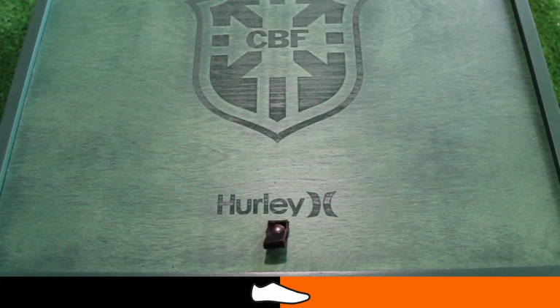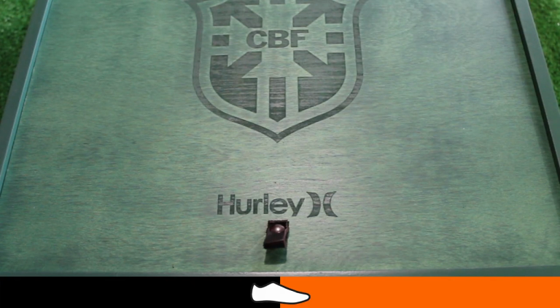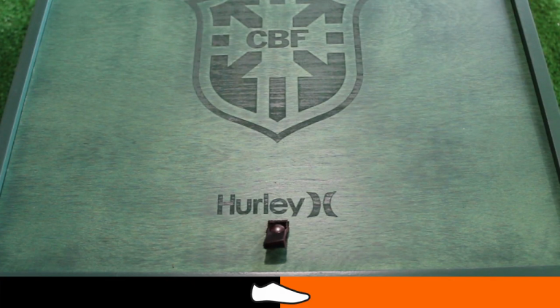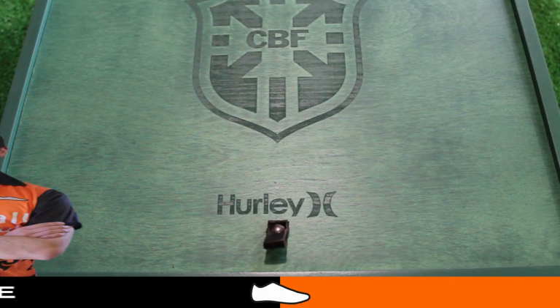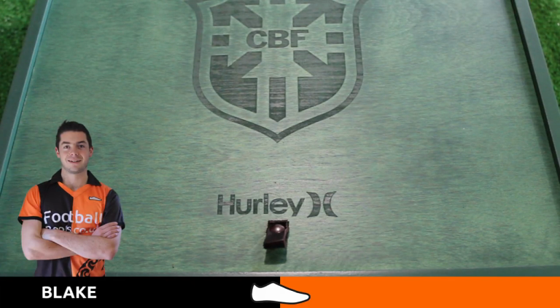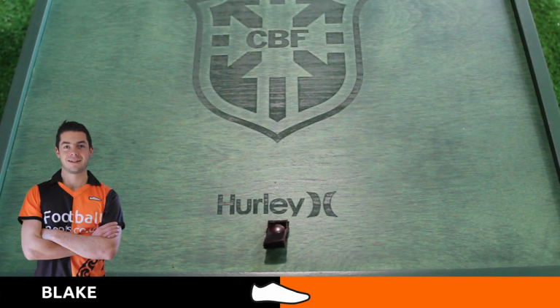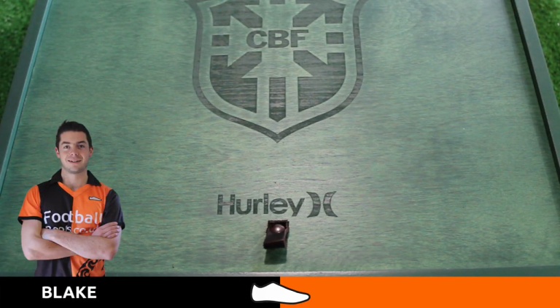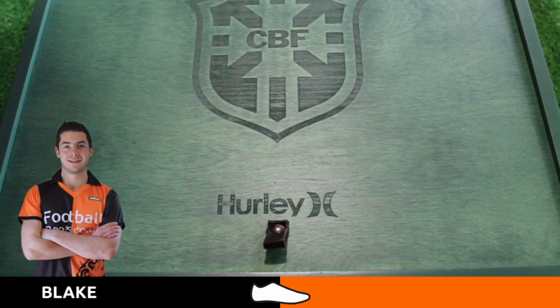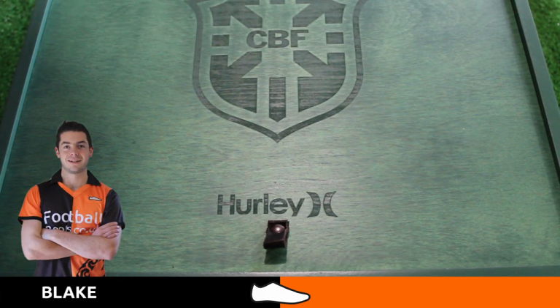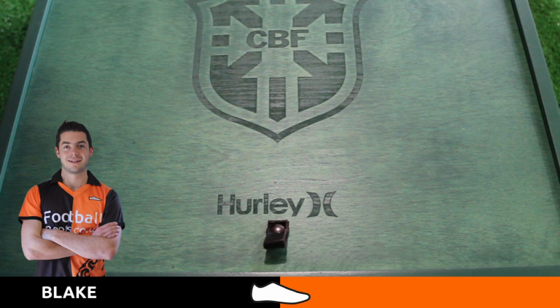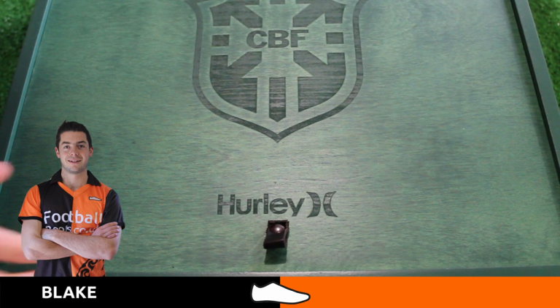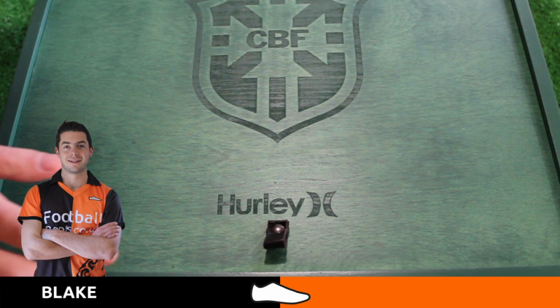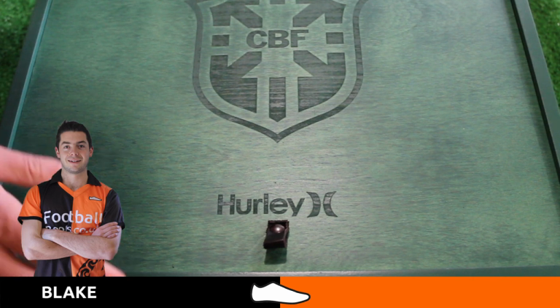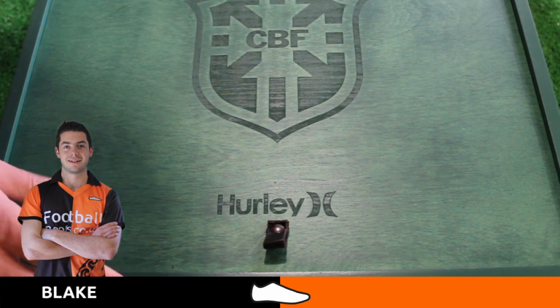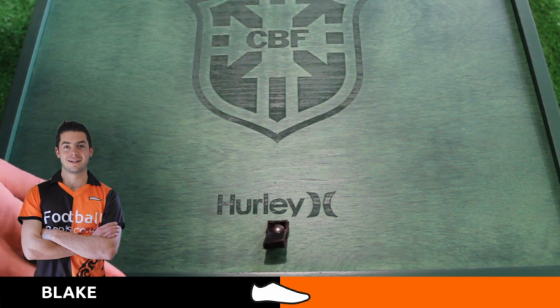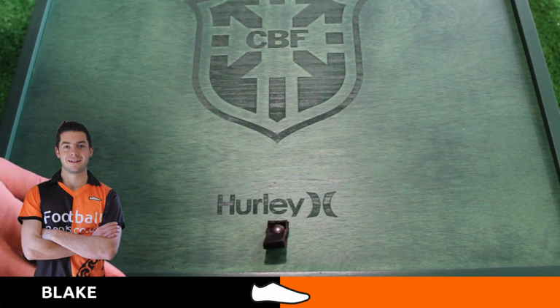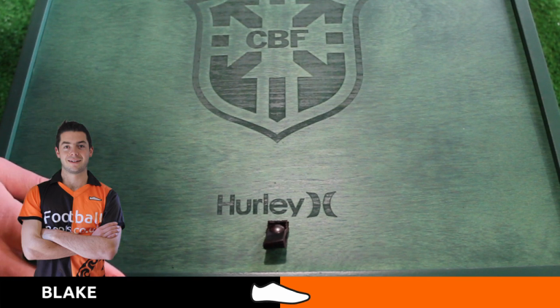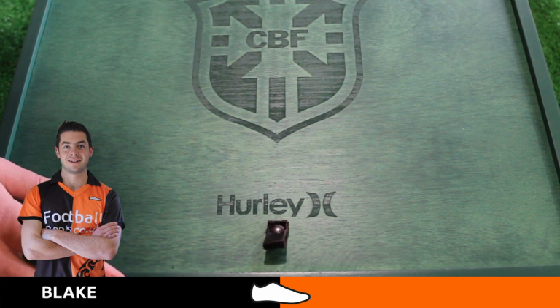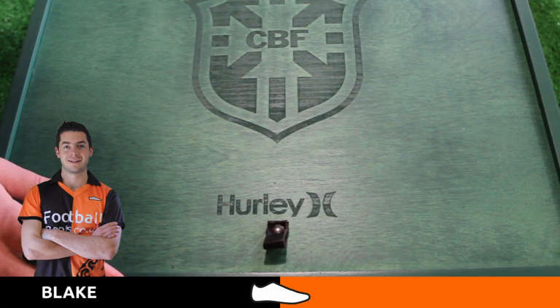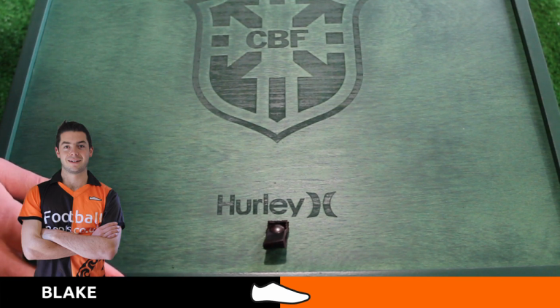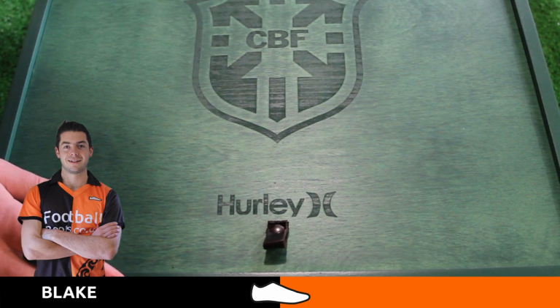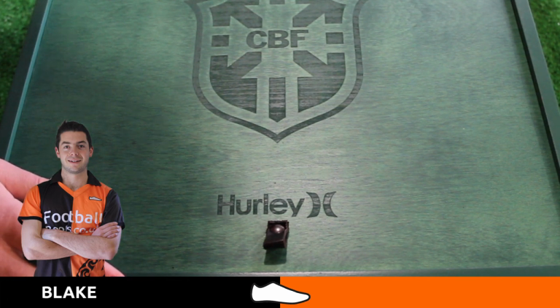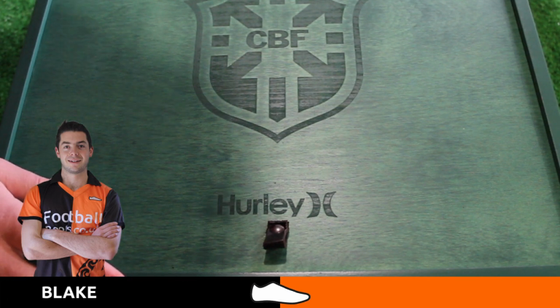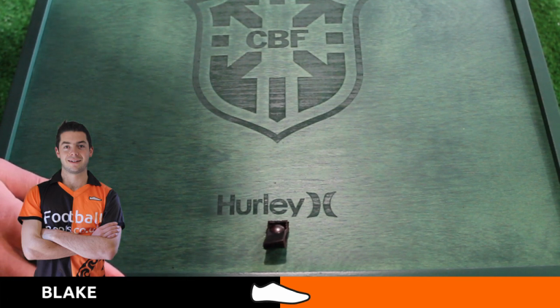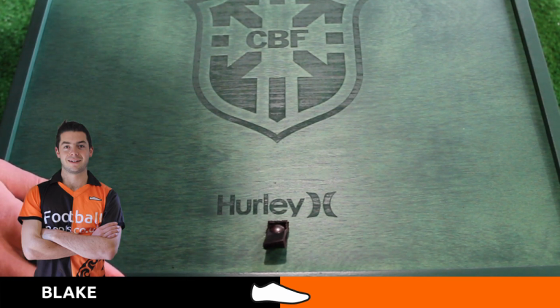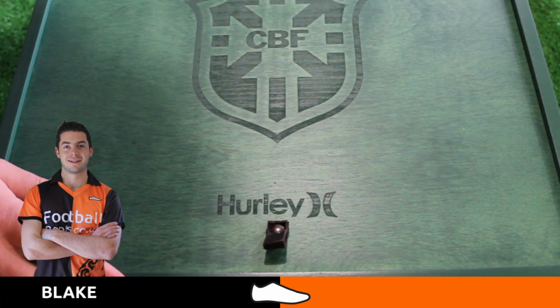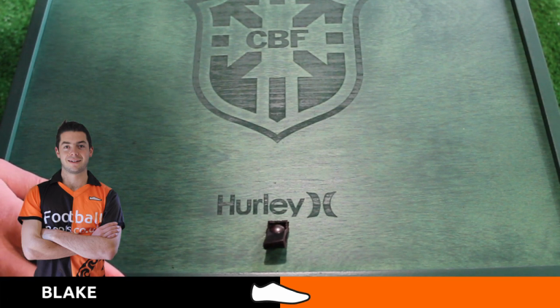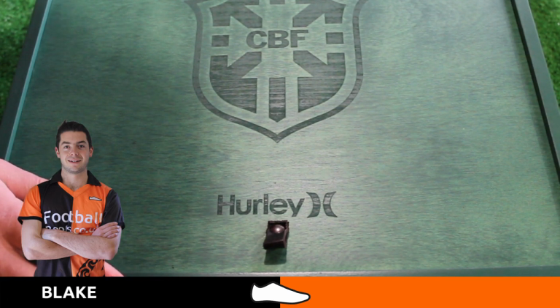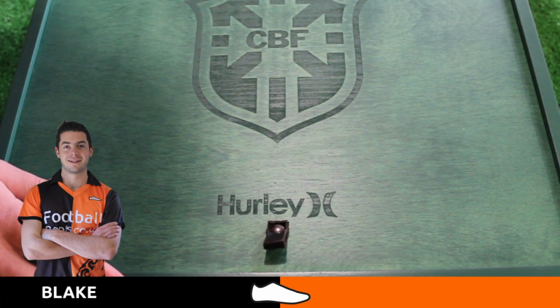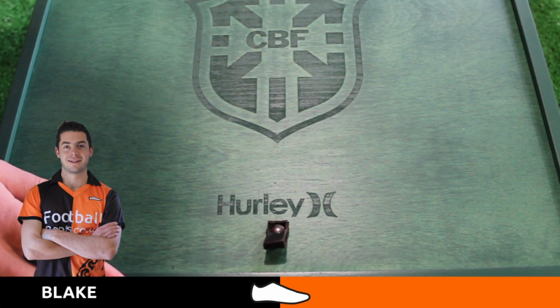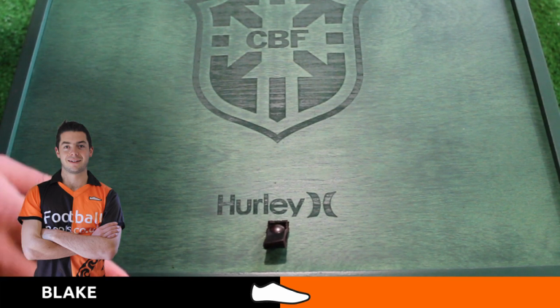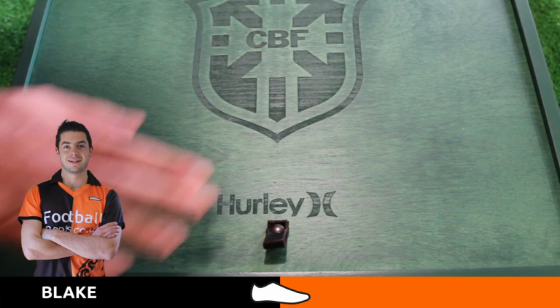Hi, Blake from footballboots.co.uk and today I'll be unboxing something special from American clothing company Hurley.